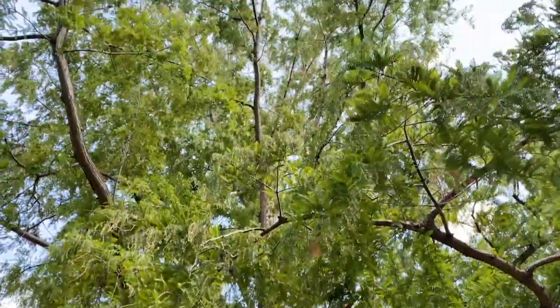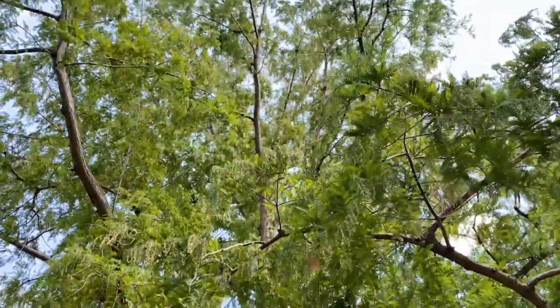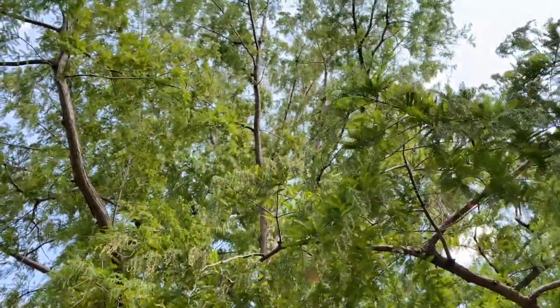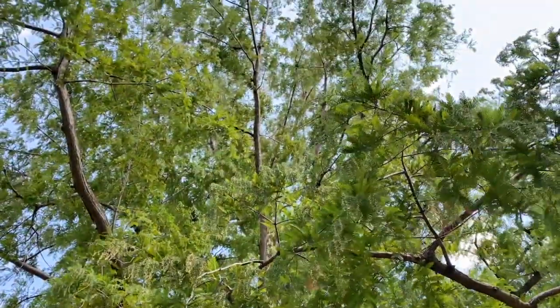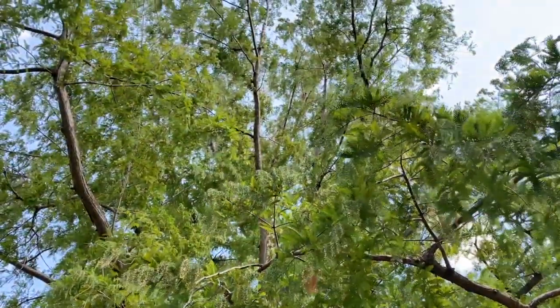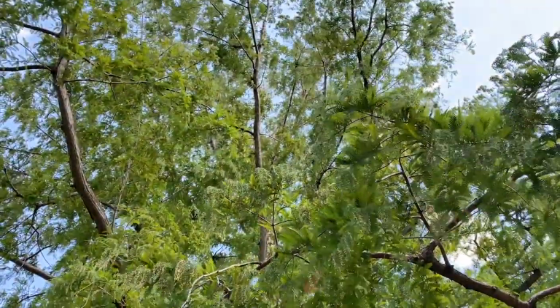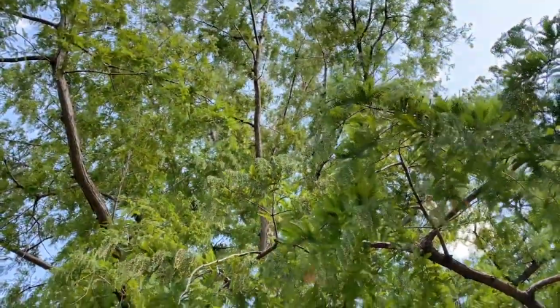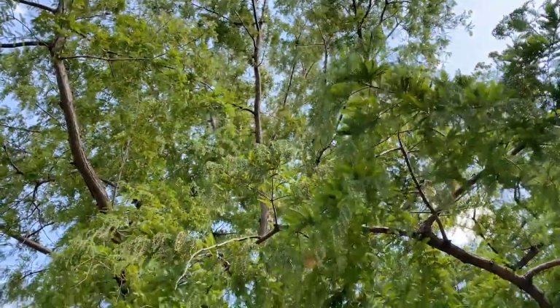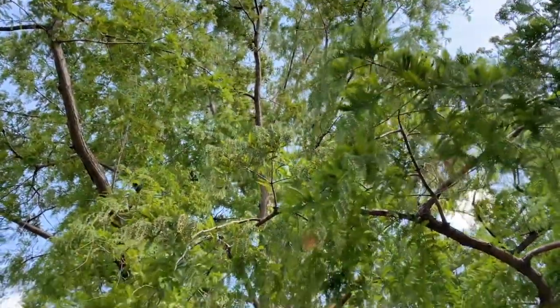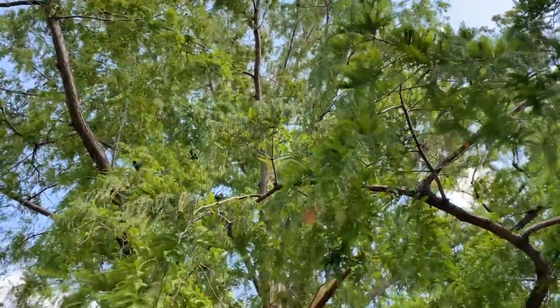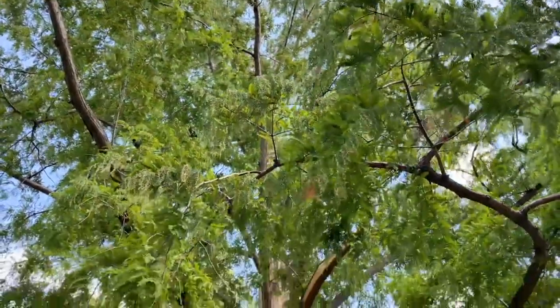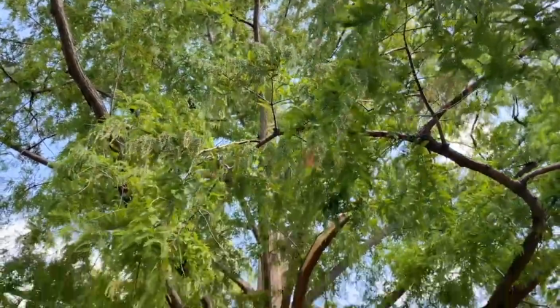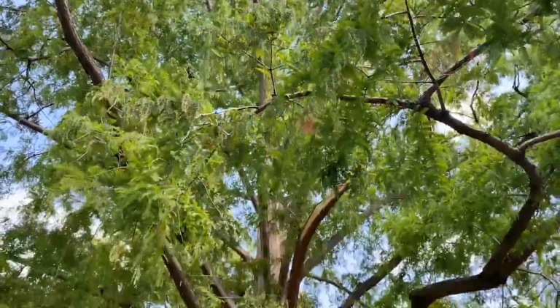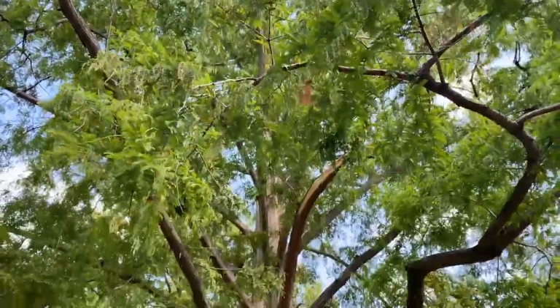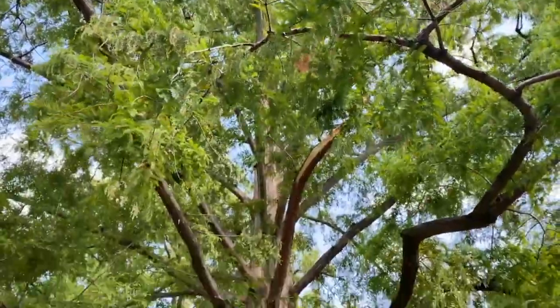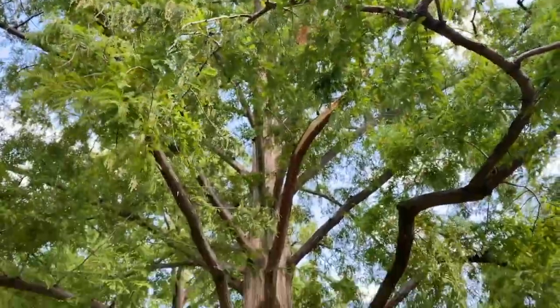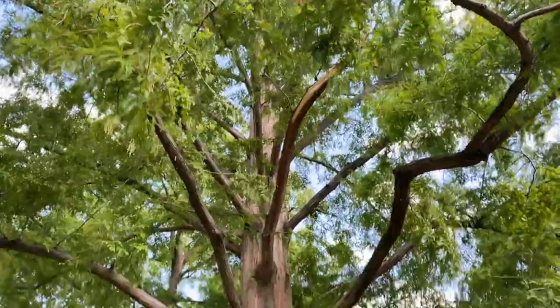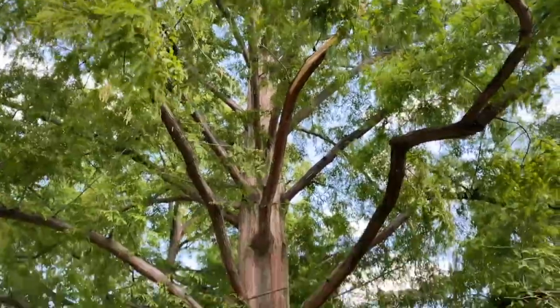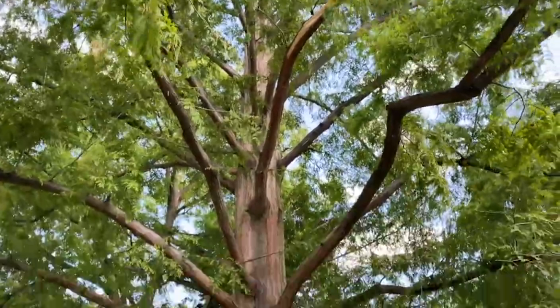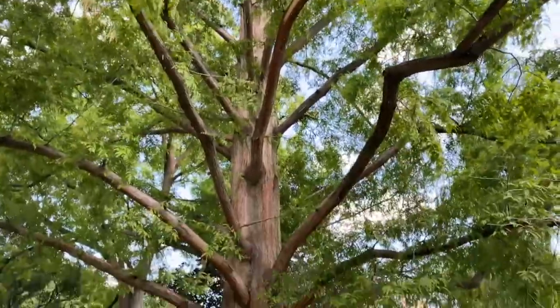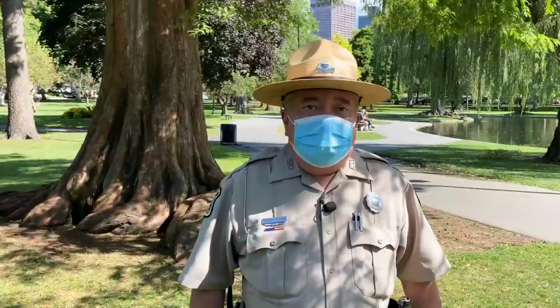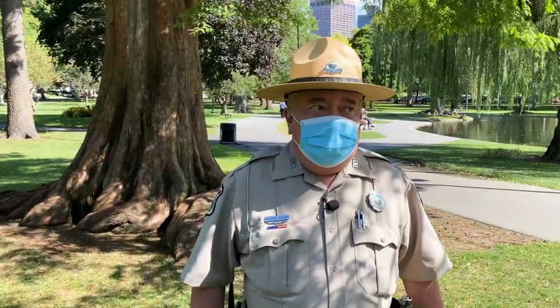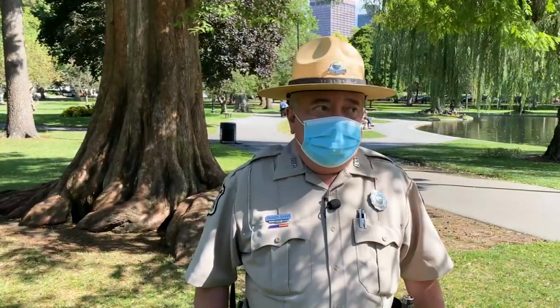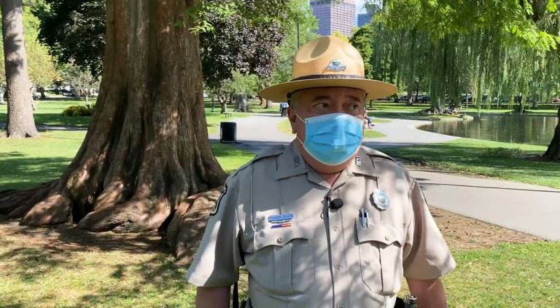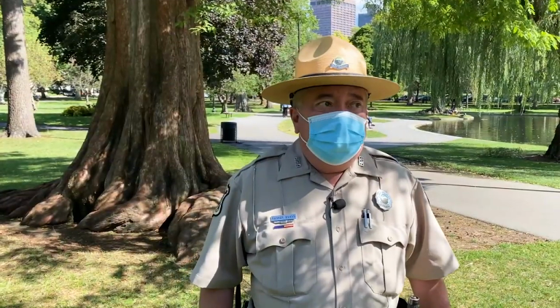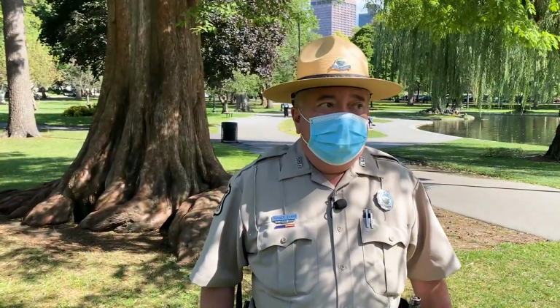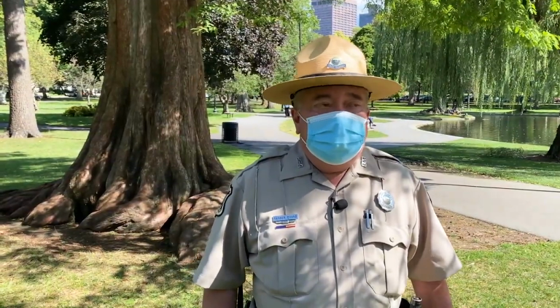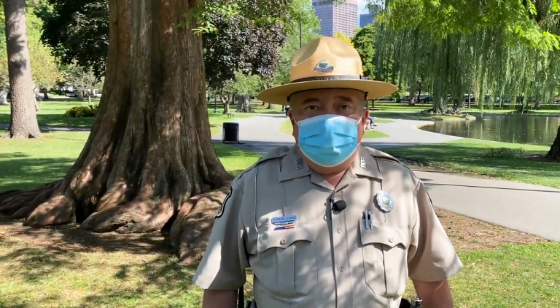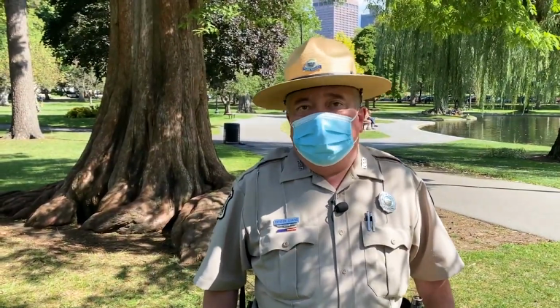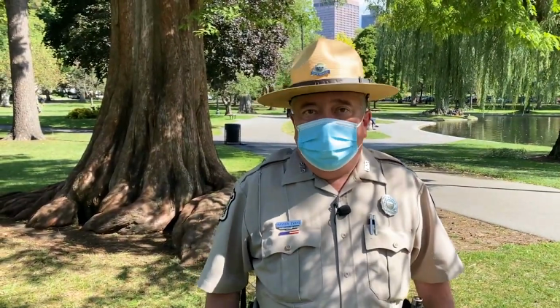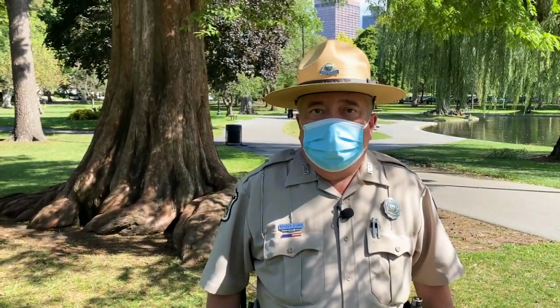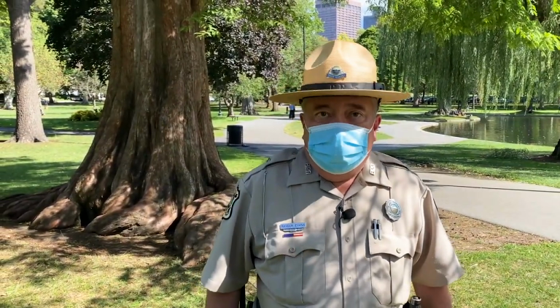Because they're such fast-growing trees, this is one of the tallest trees in the Public Garden. It grows at least one foot, possibly two feet a year.